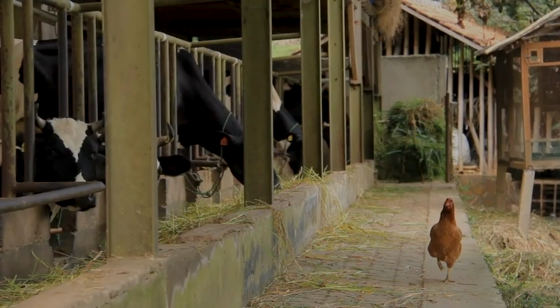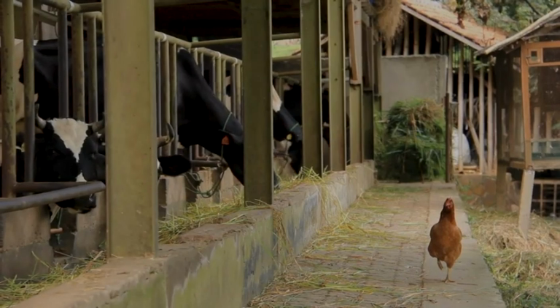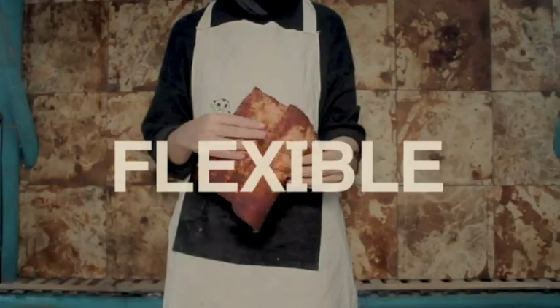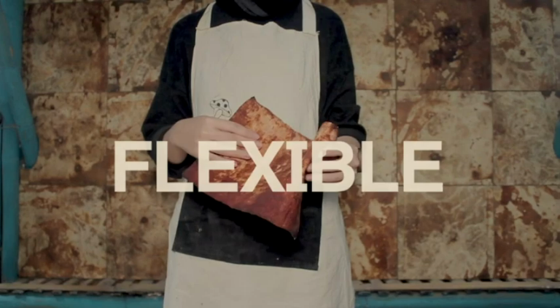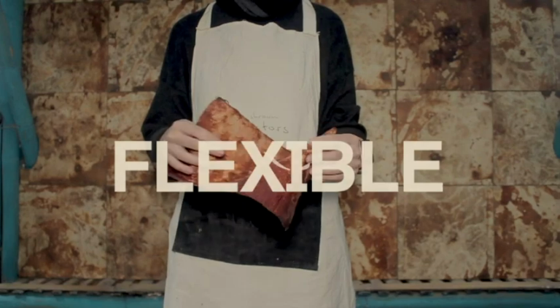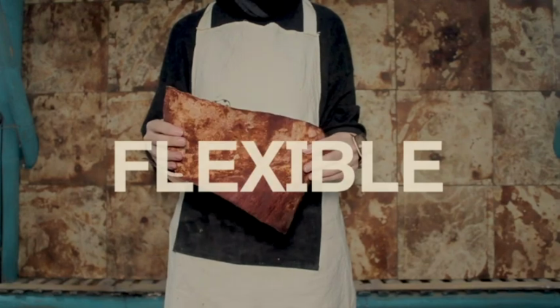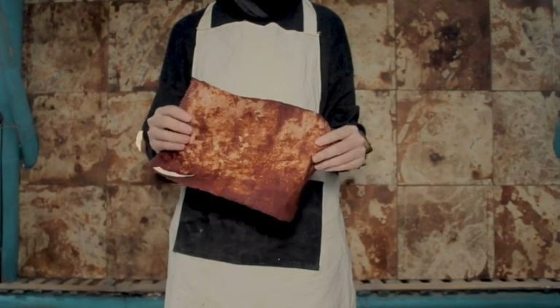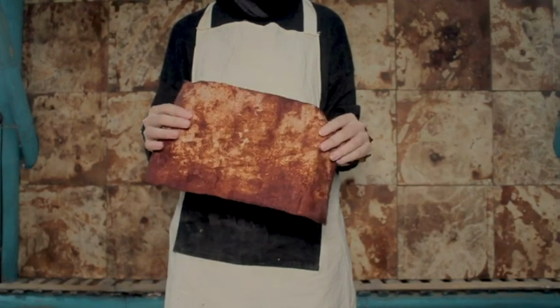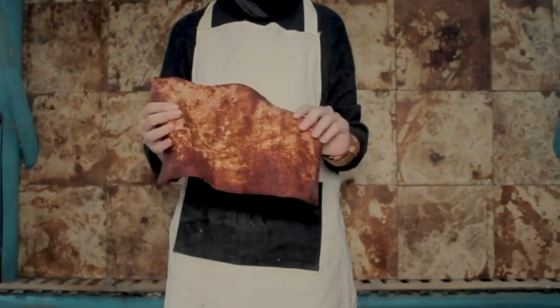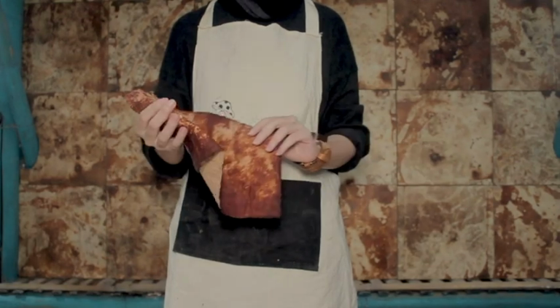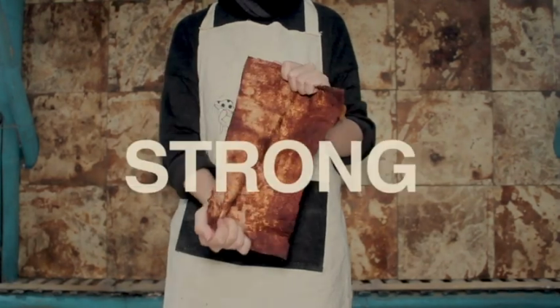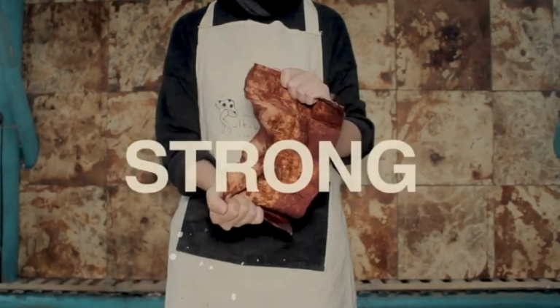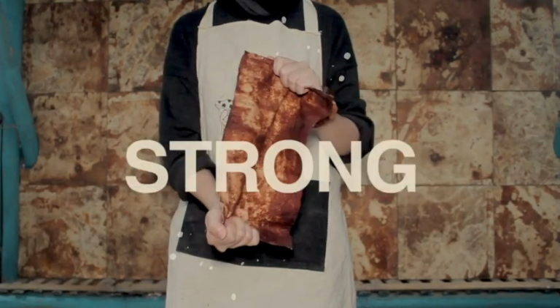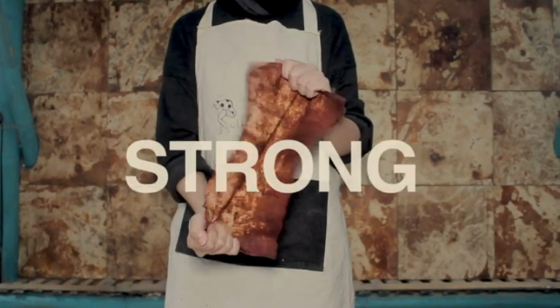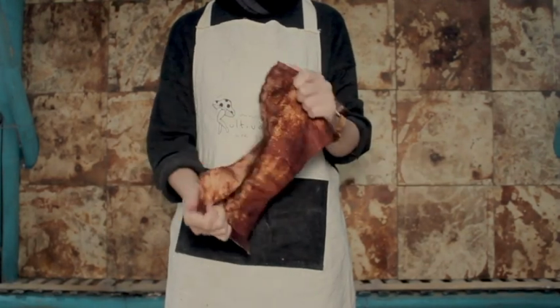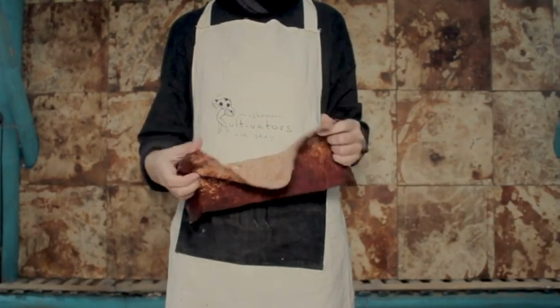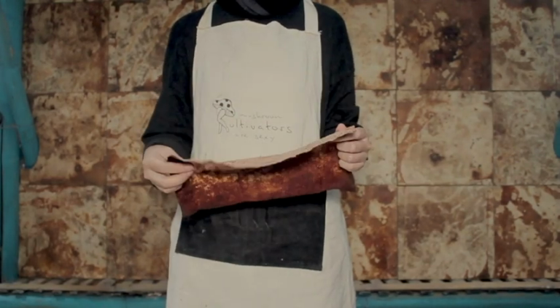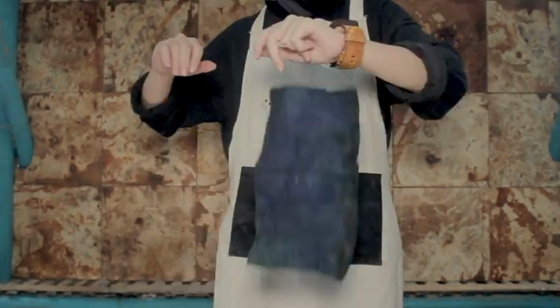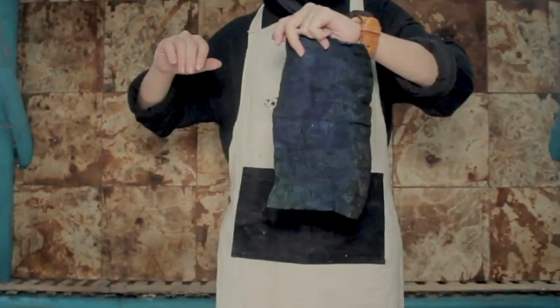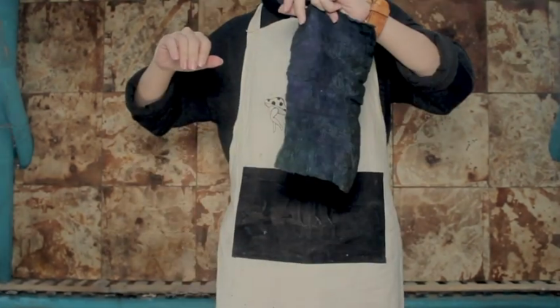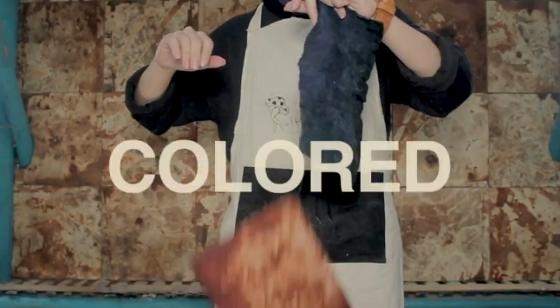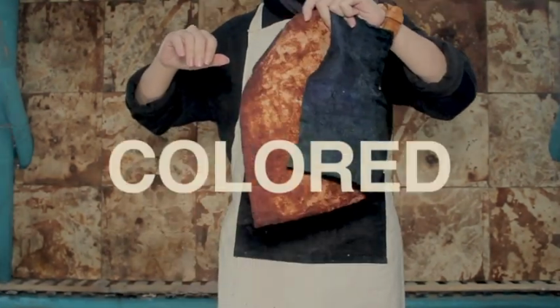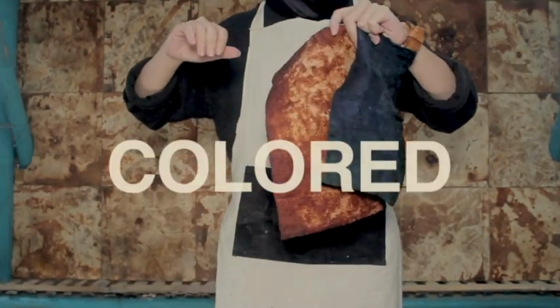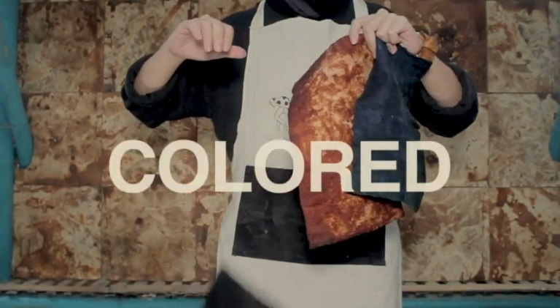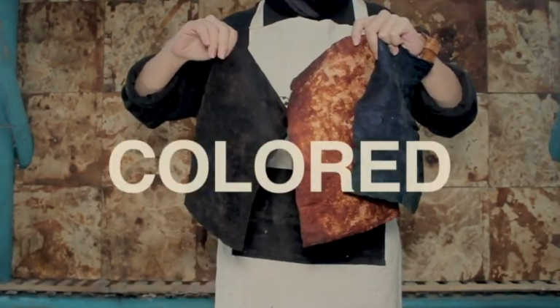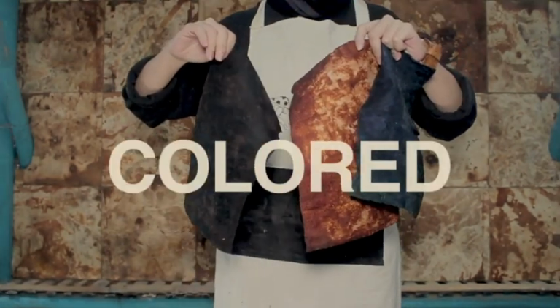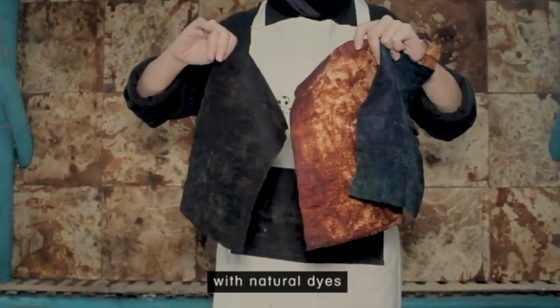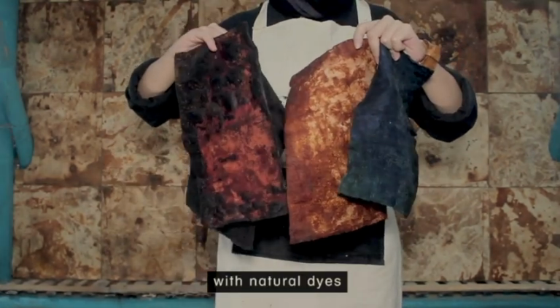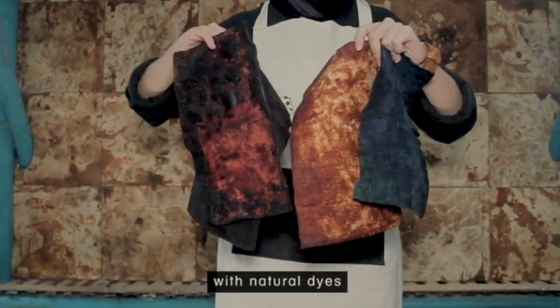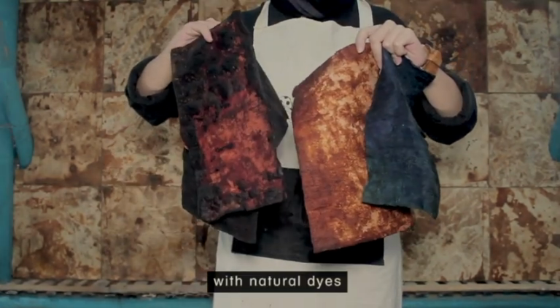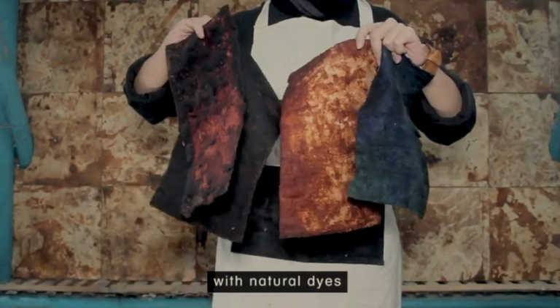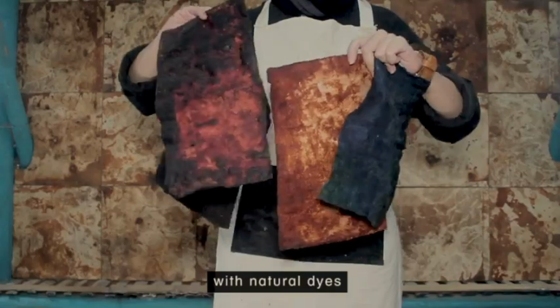It's flexible, strong, and can be colored with natural dyes.